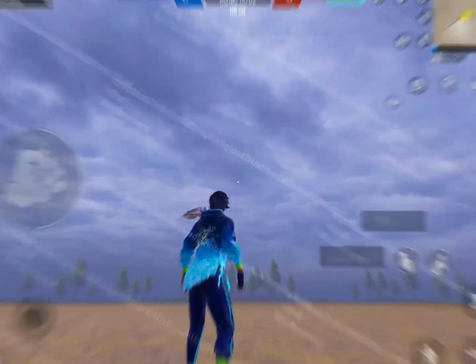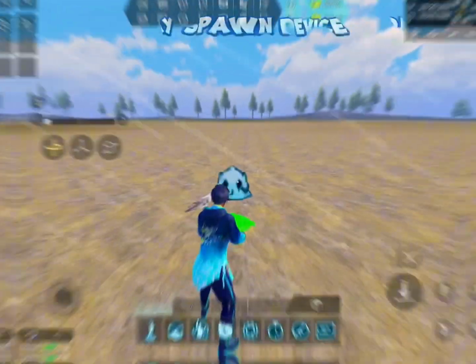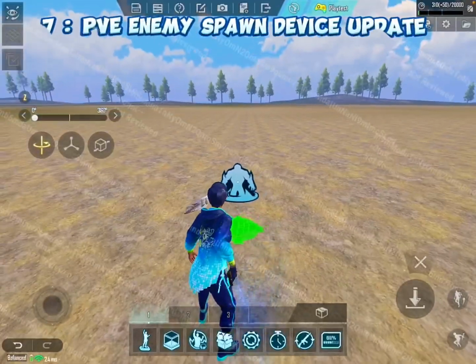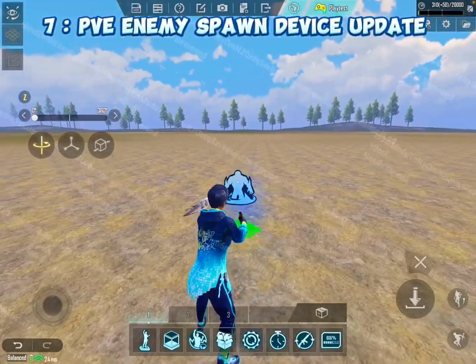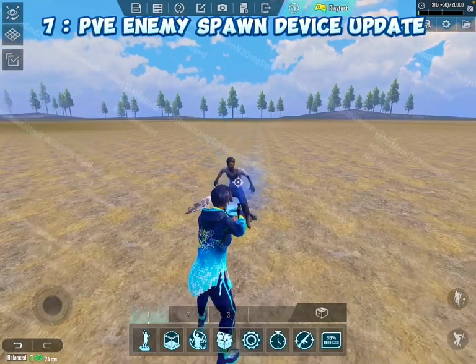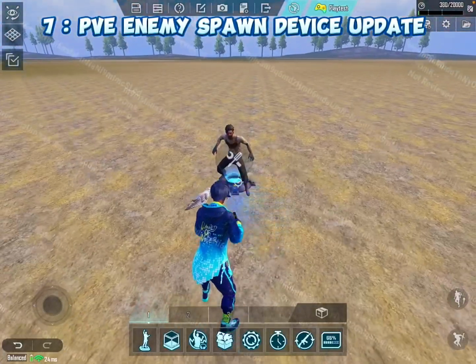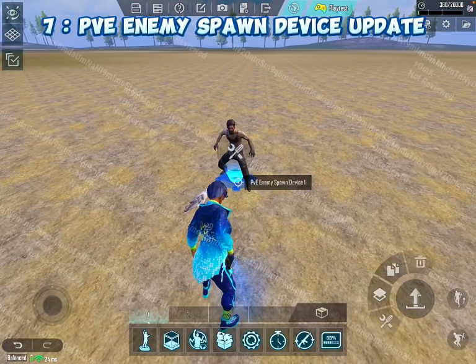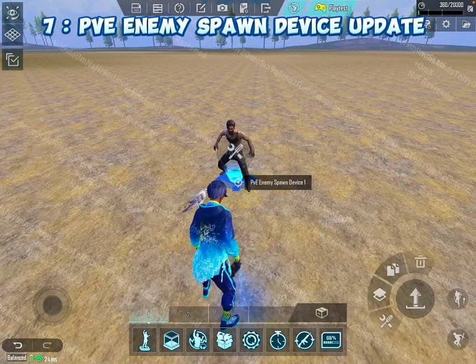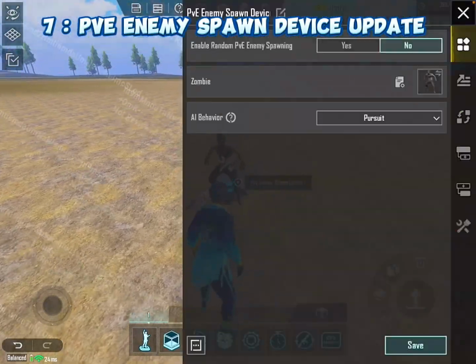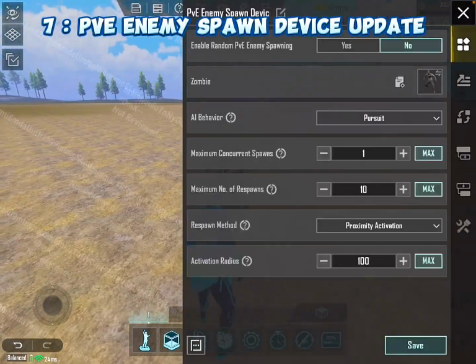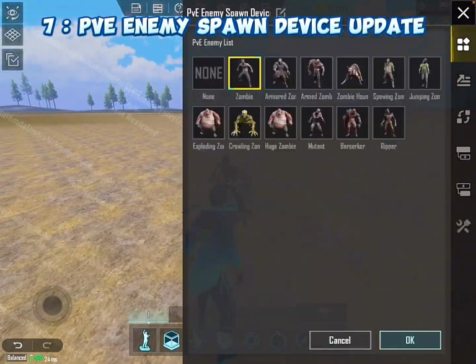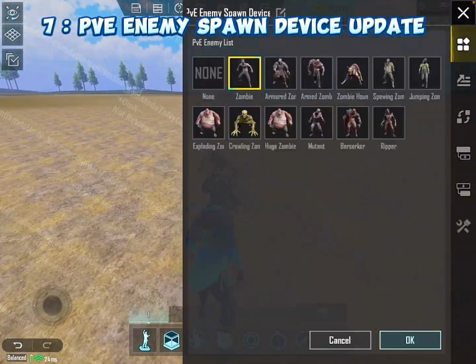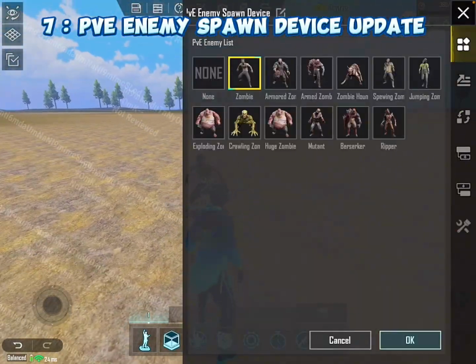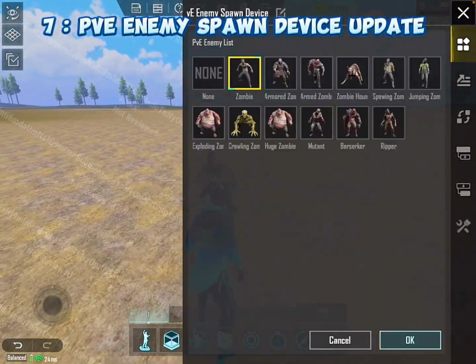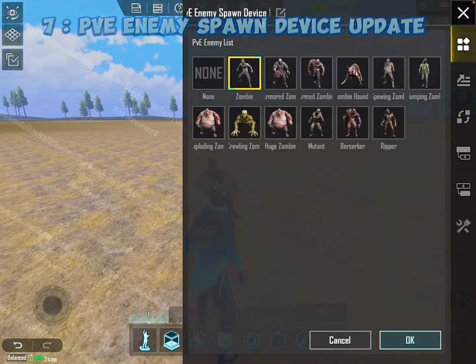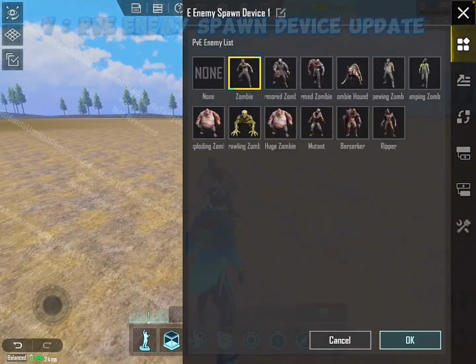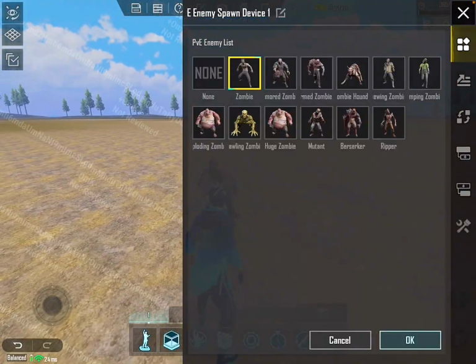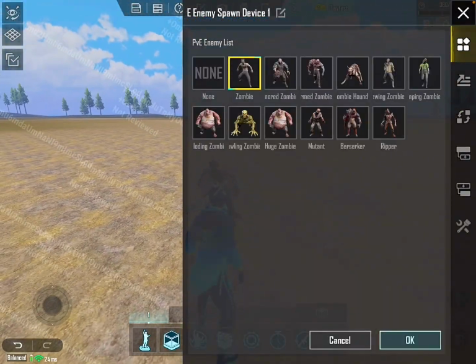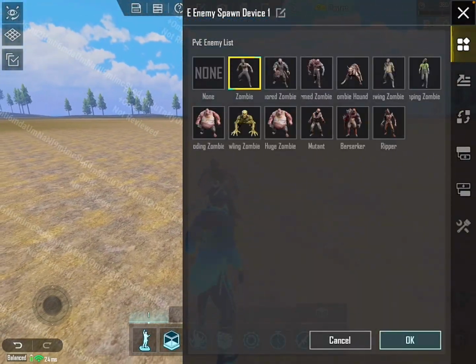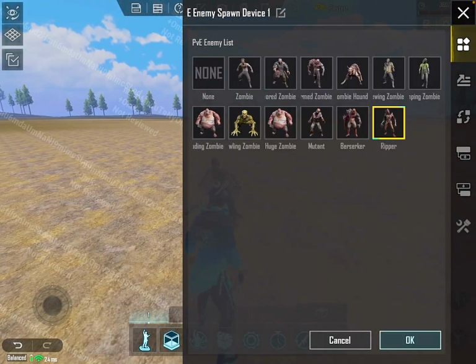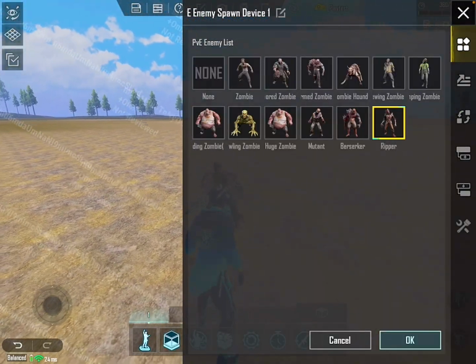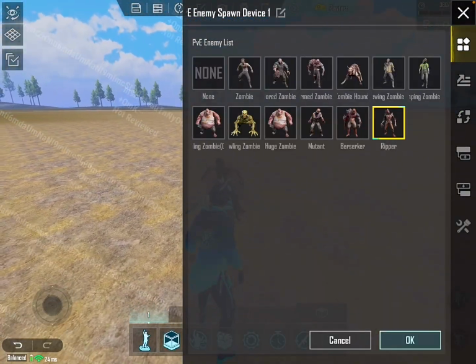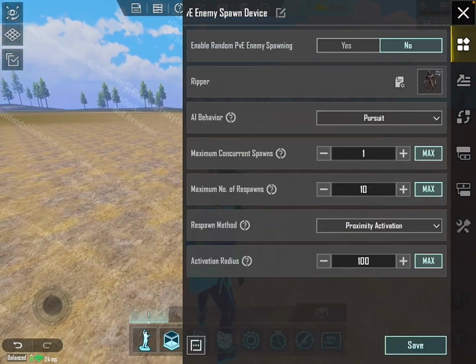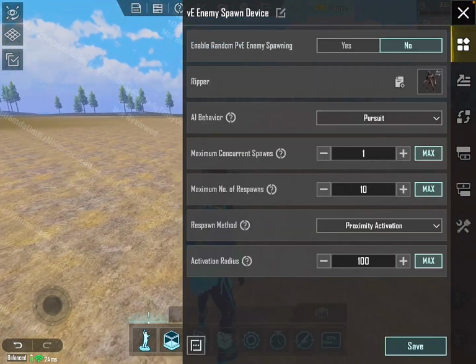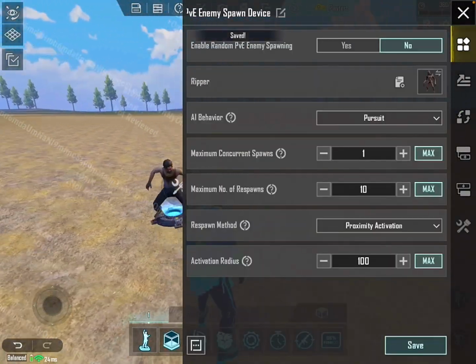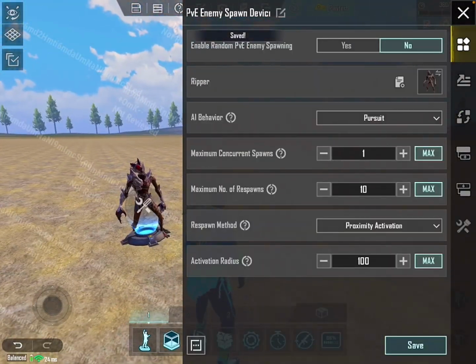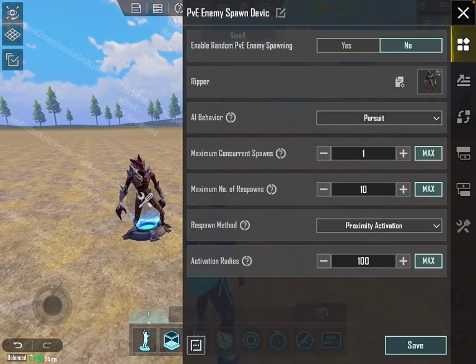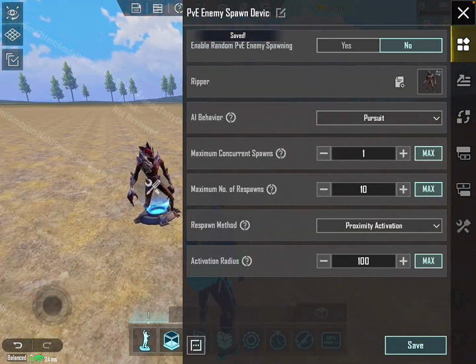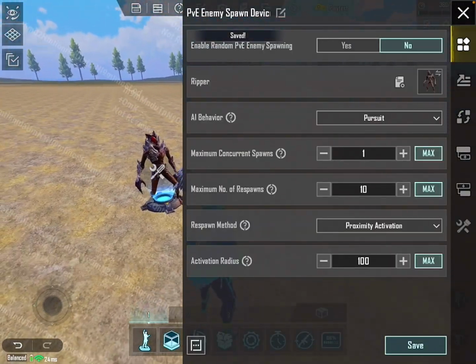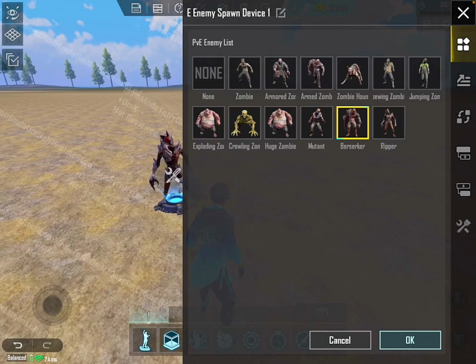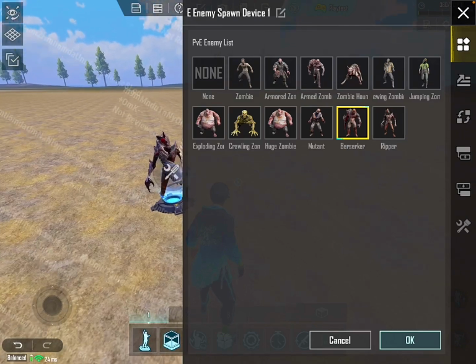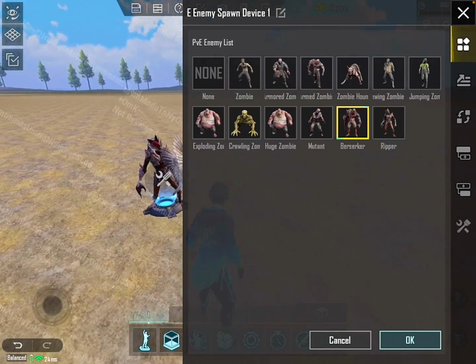PVE enemy spawn device update. In the PVE enemy spawn device, PUBG added two new zombies: Berserker and Ripper.